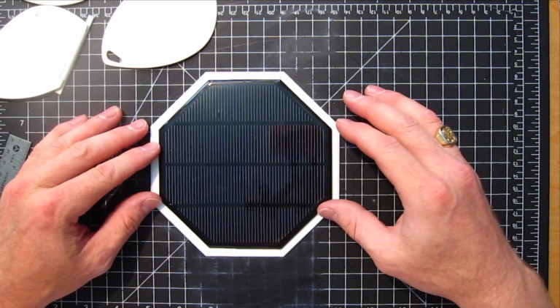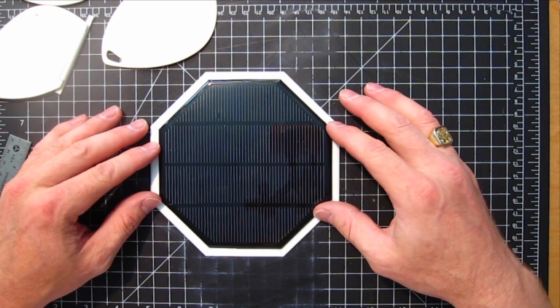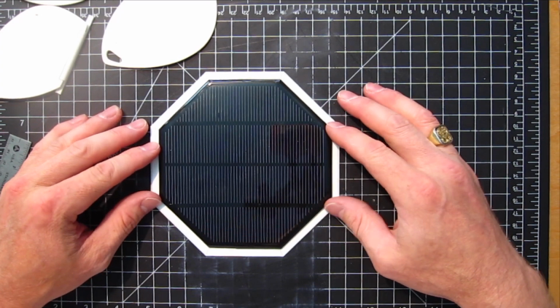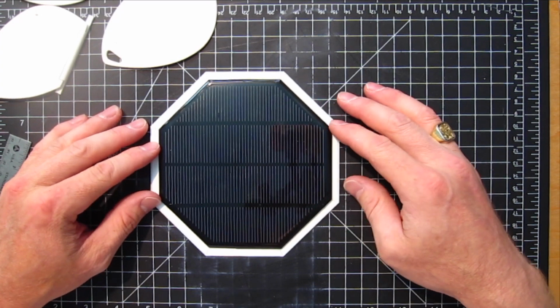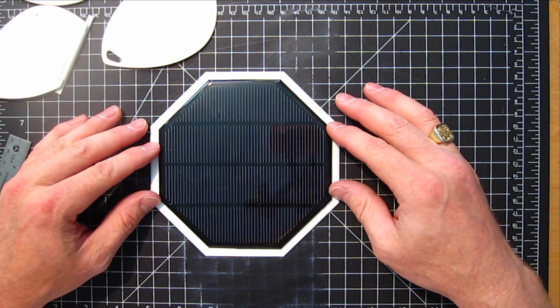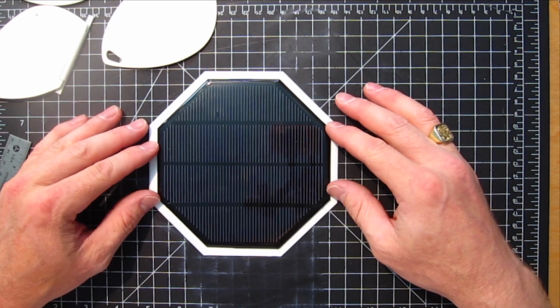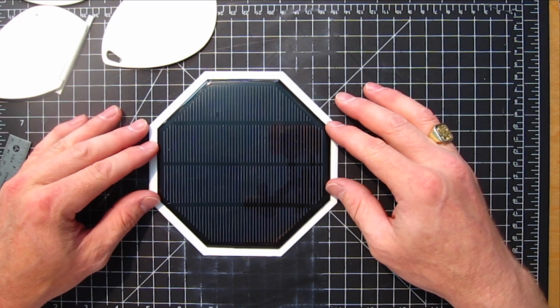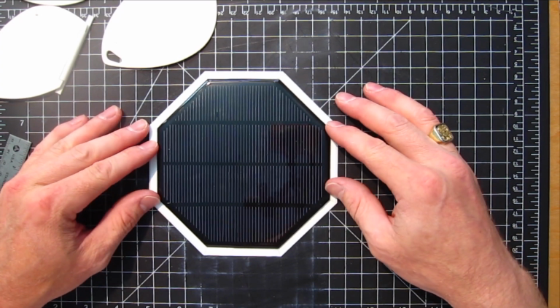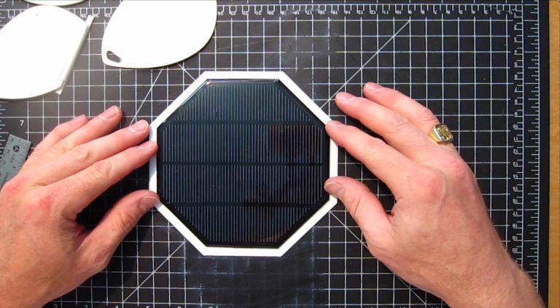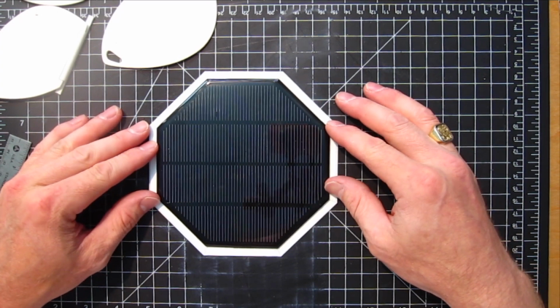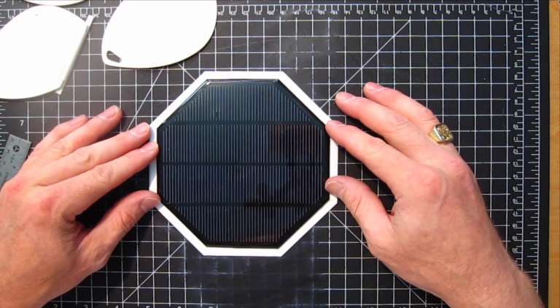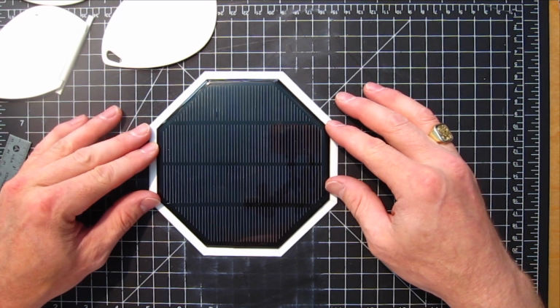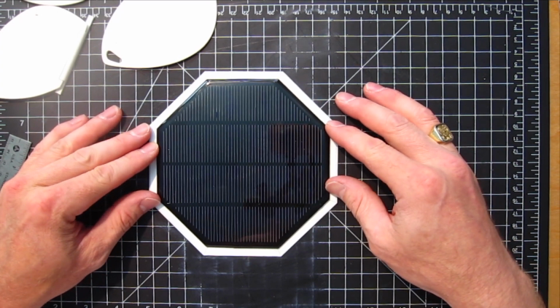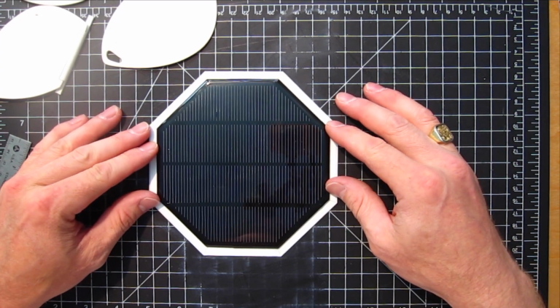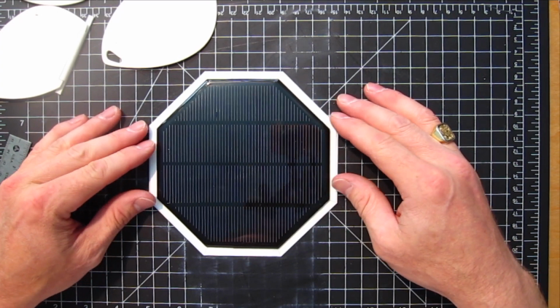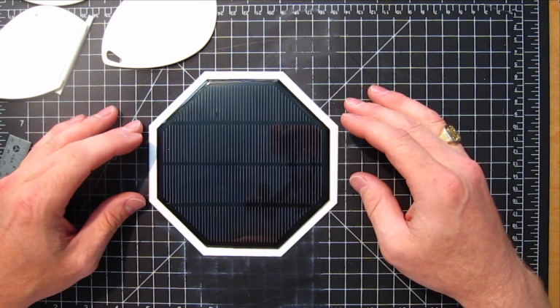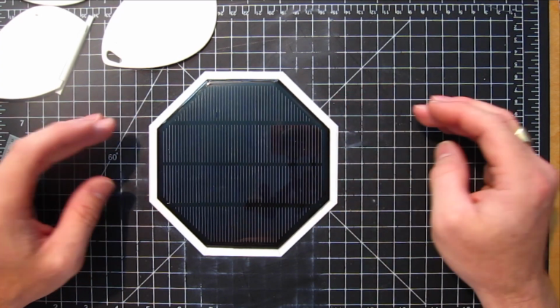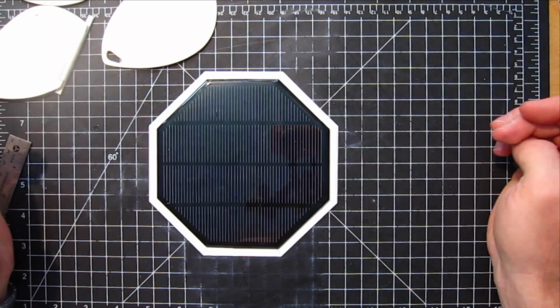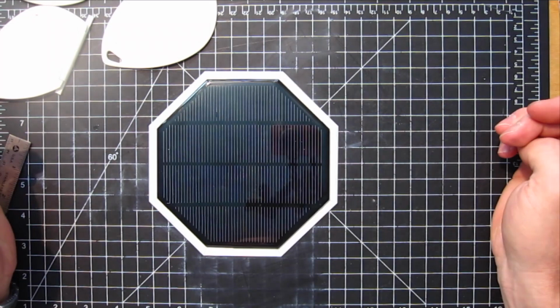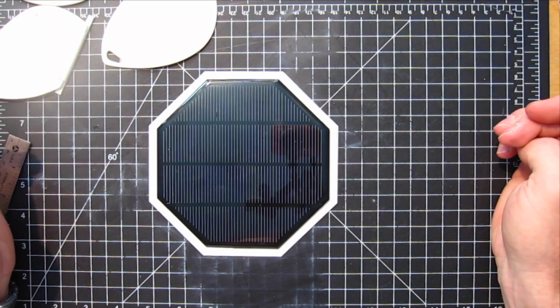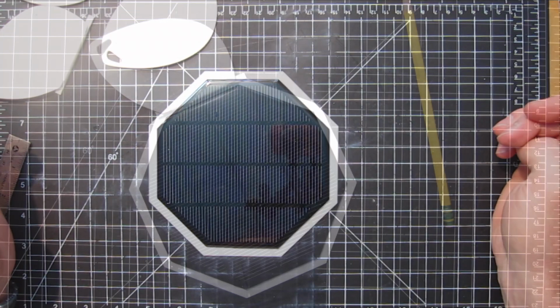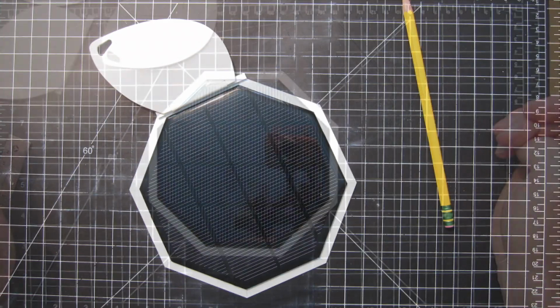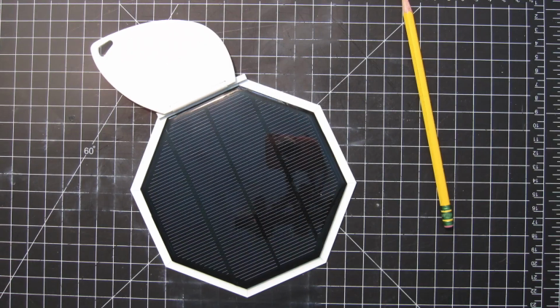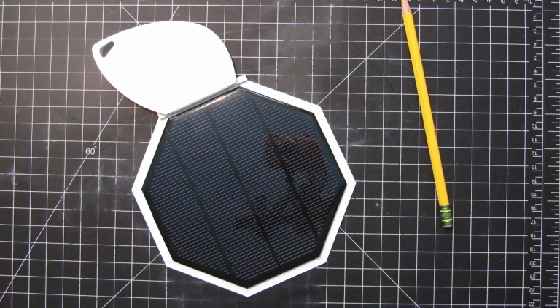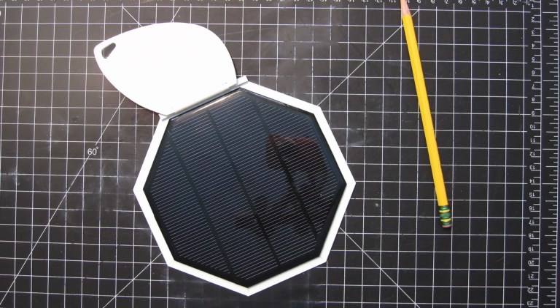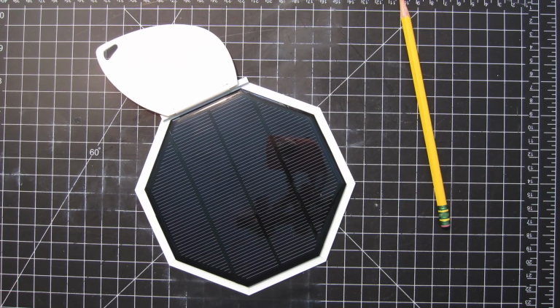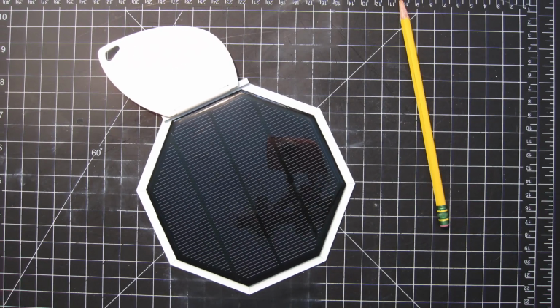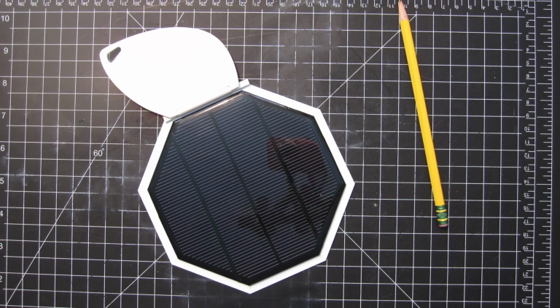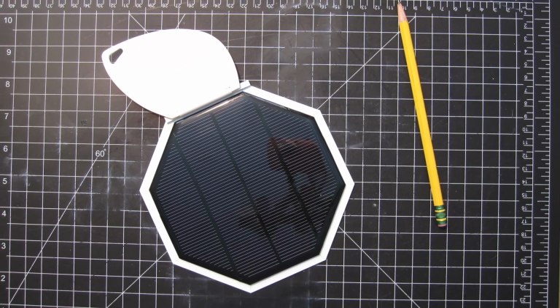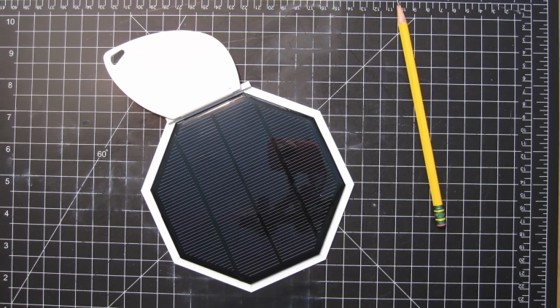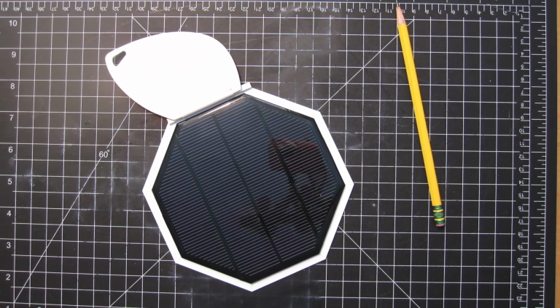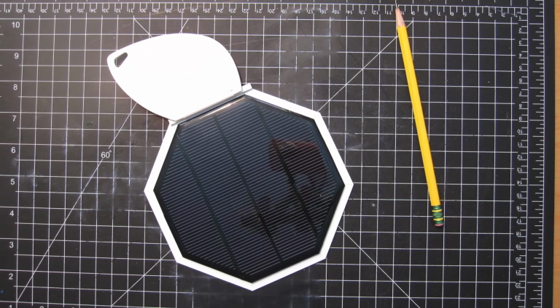Next up we're going to paint — we're going to paint the ring that we made in this episode and the laser cut plastic parts from the last episode.